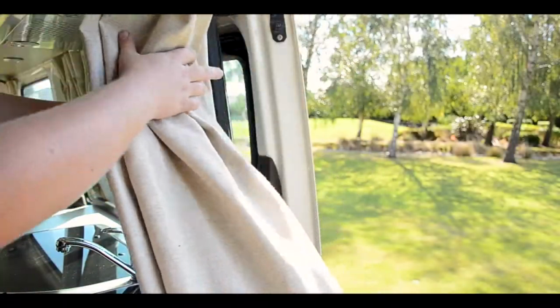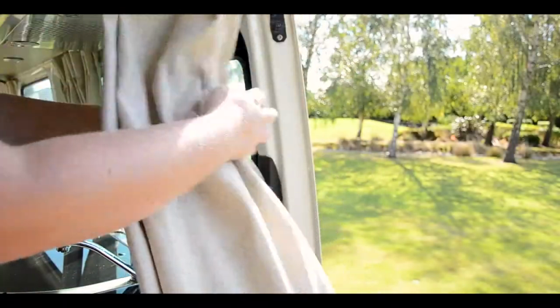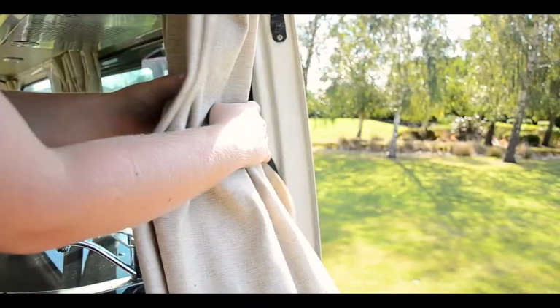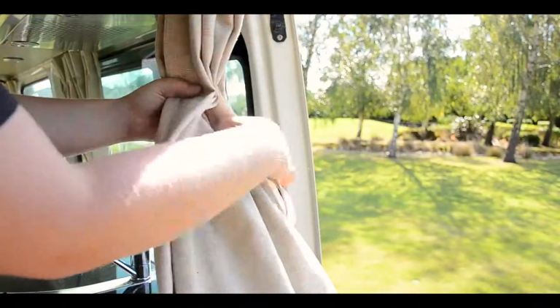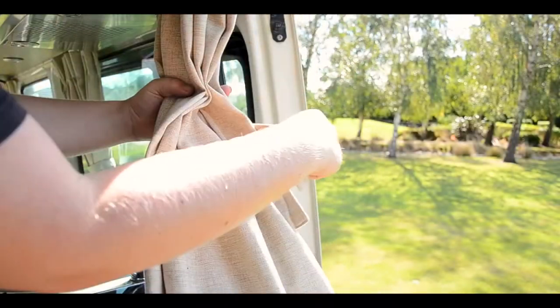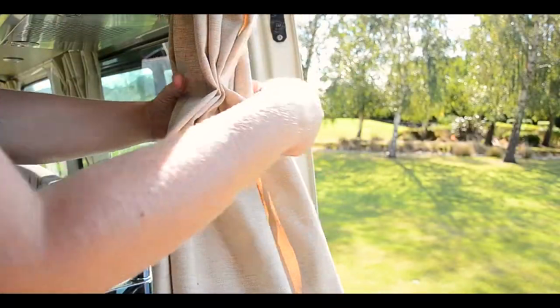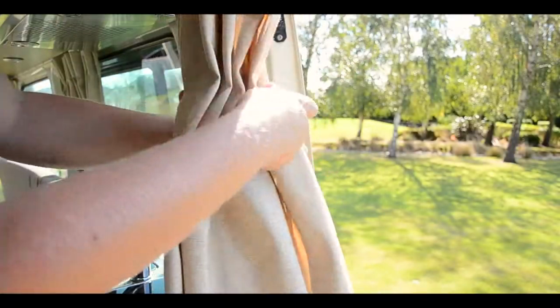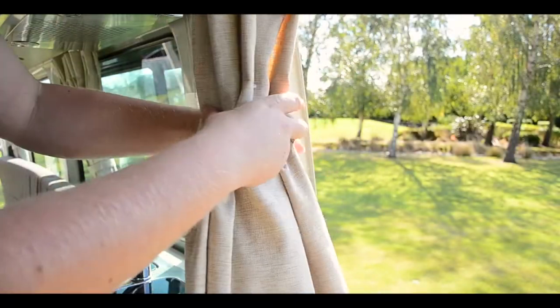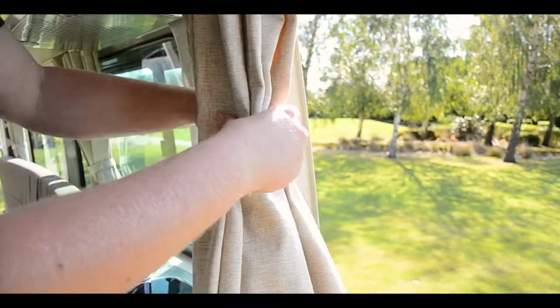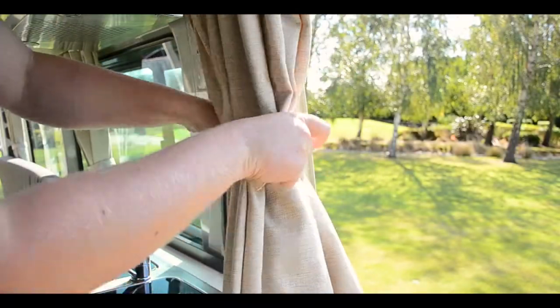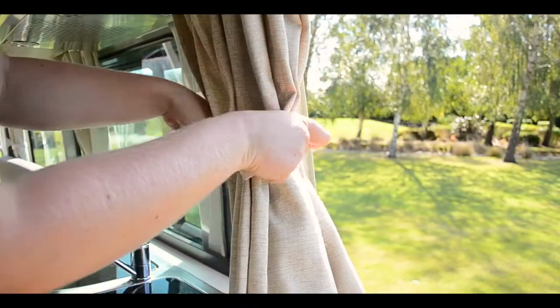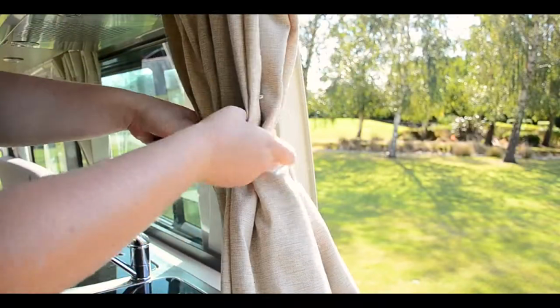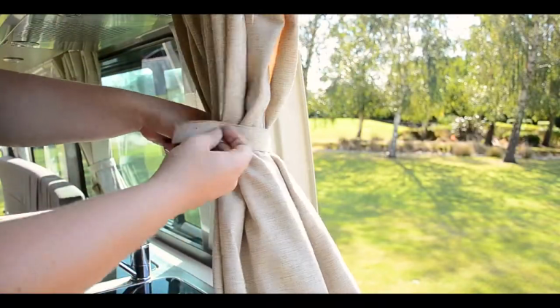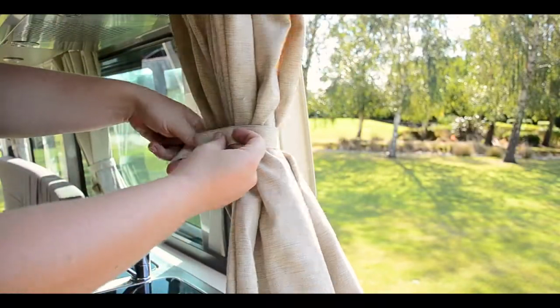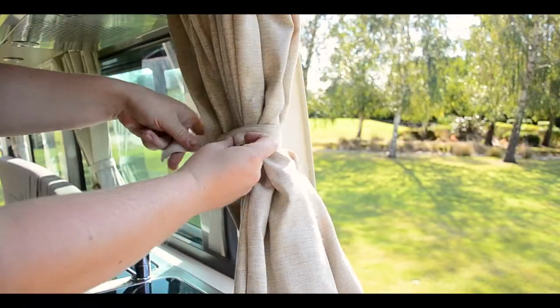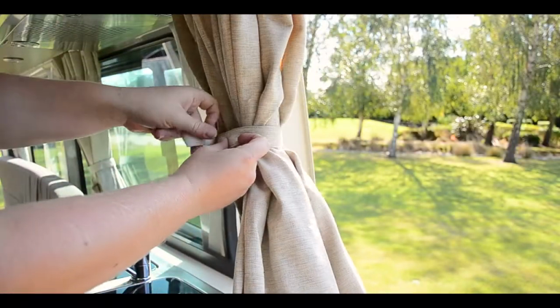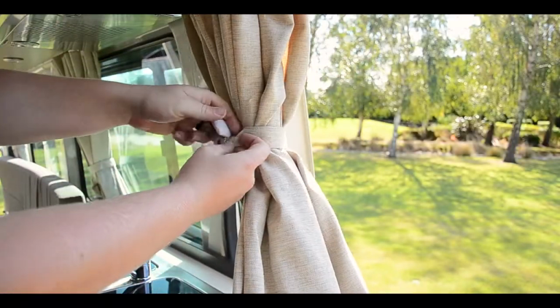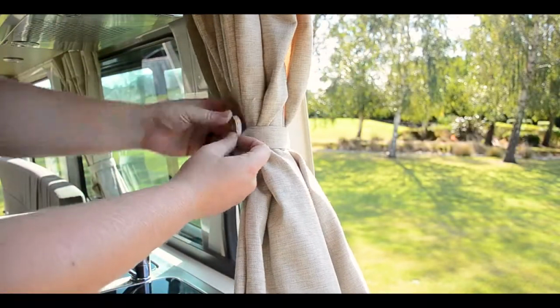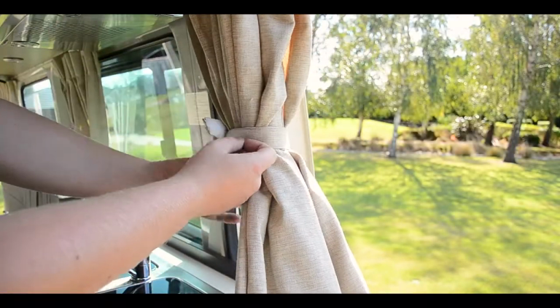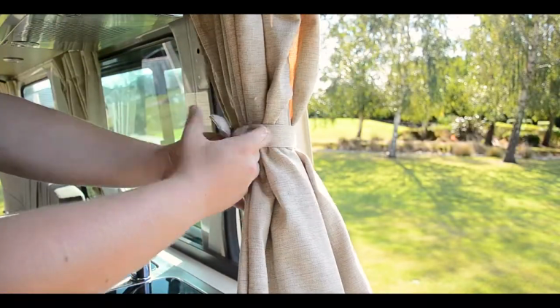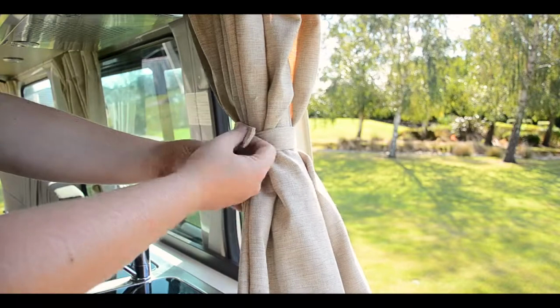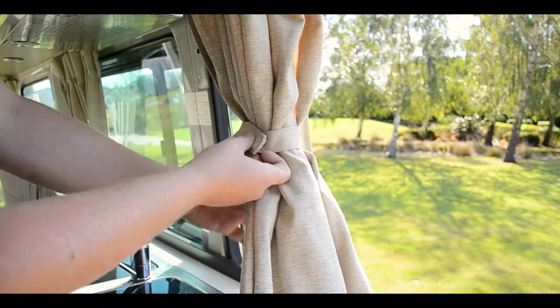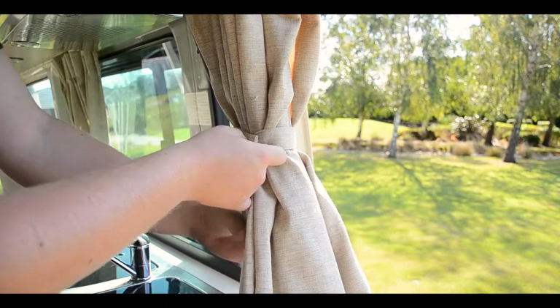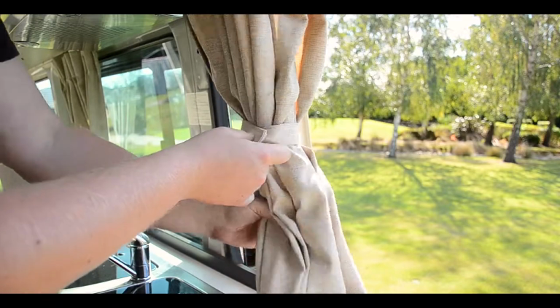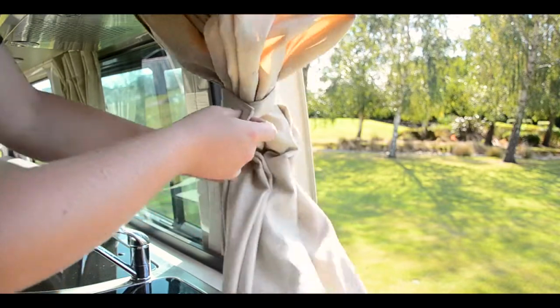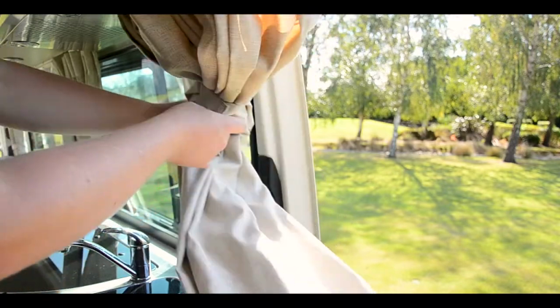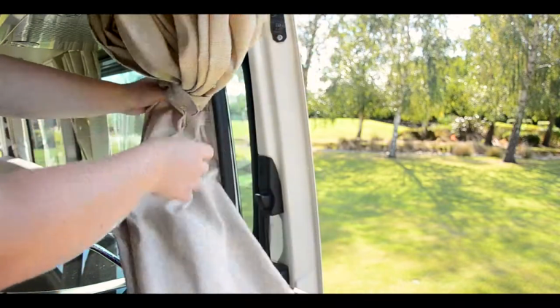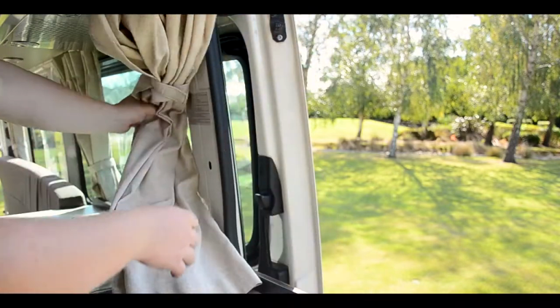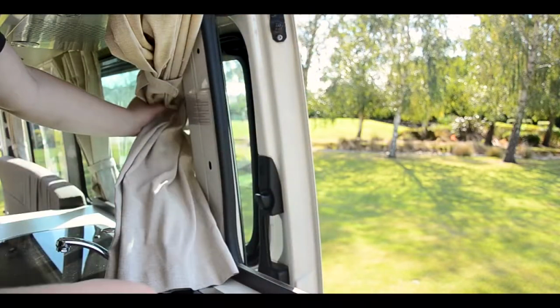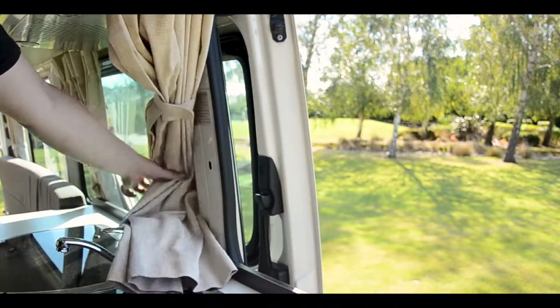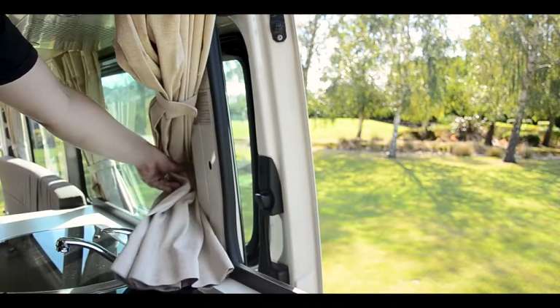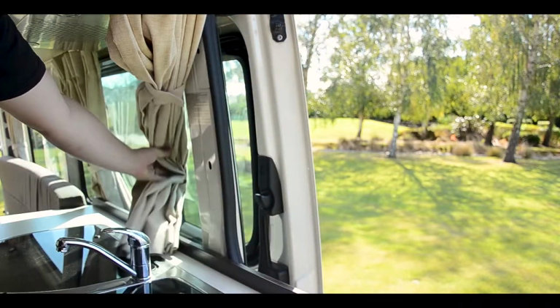Now reposition the squabs, stowing the spare beneath. Make the bed with the linen provided. When using the curtains, always make sure they are clear from the doors when putting away.